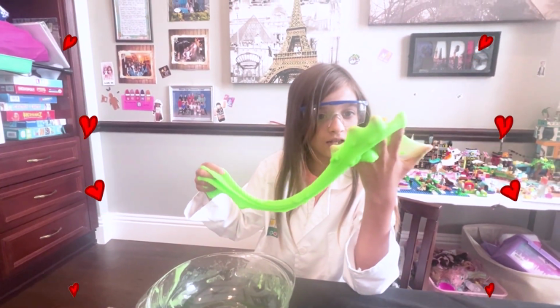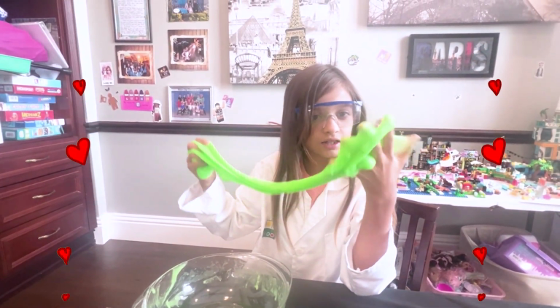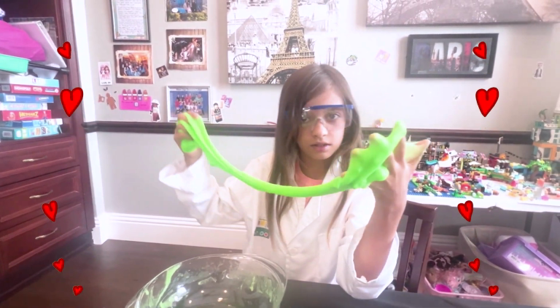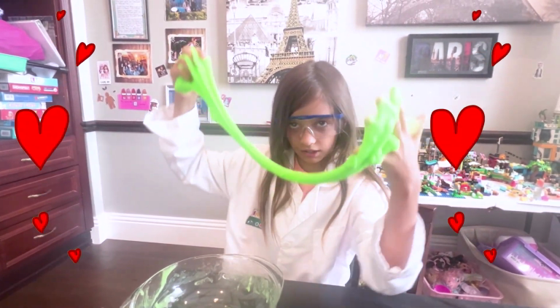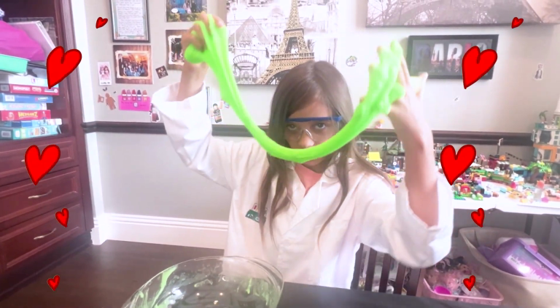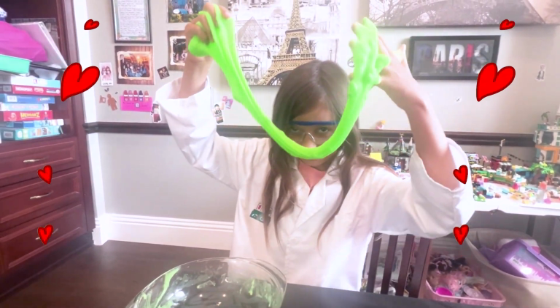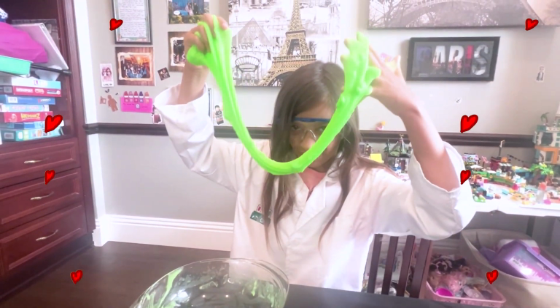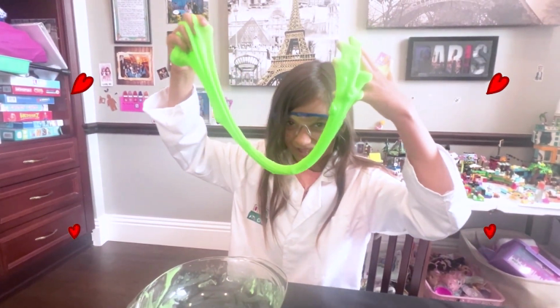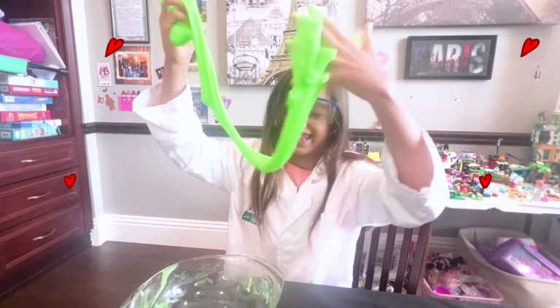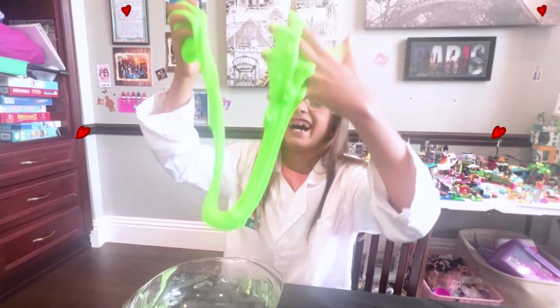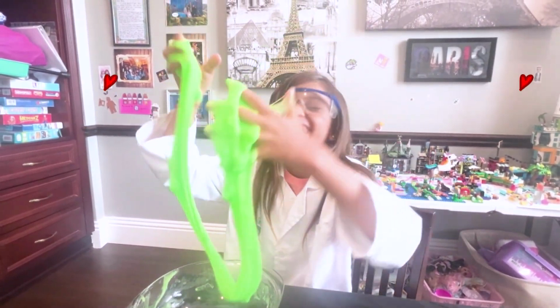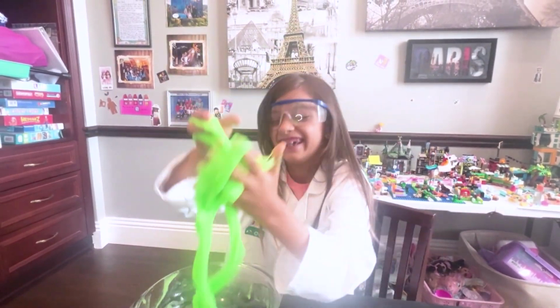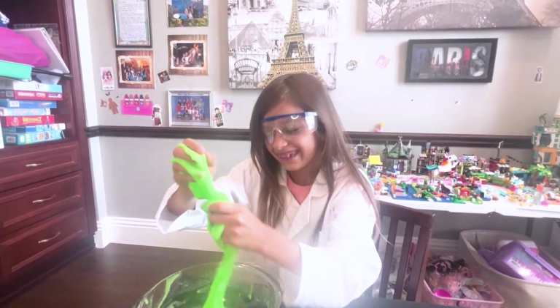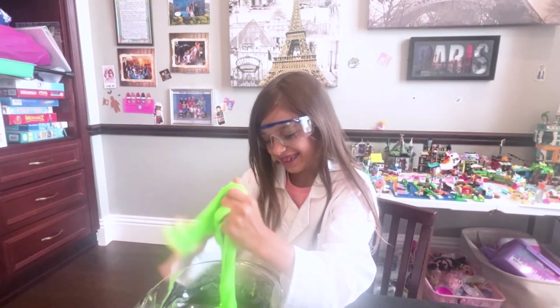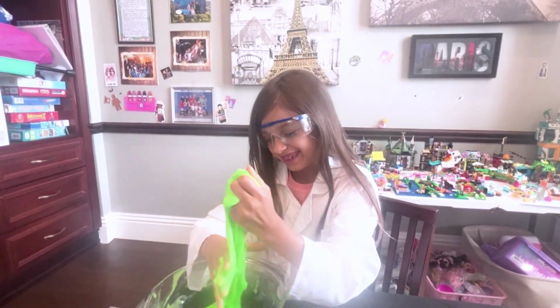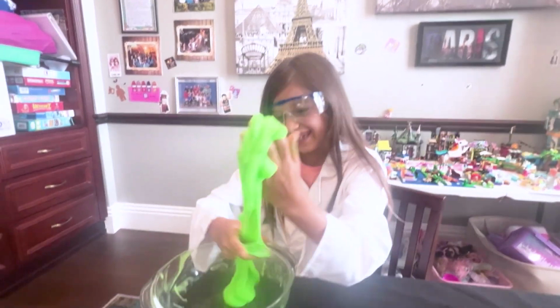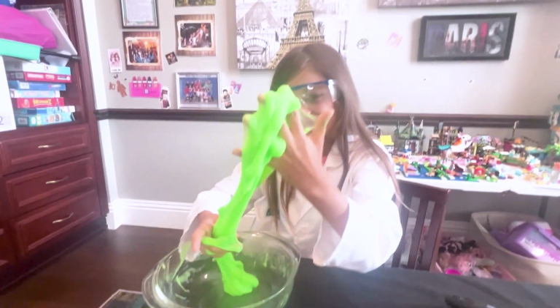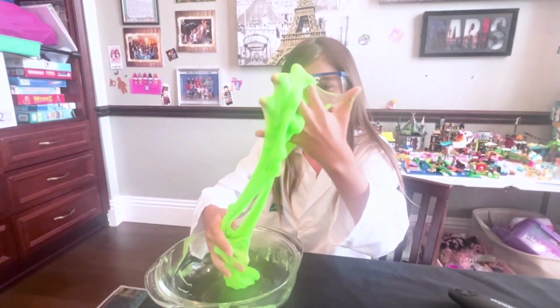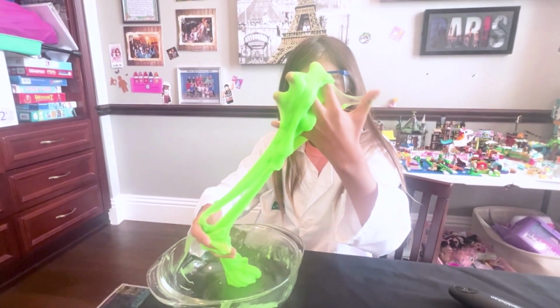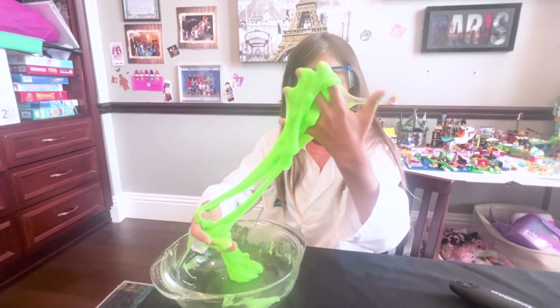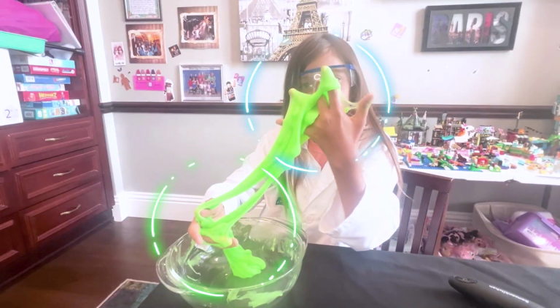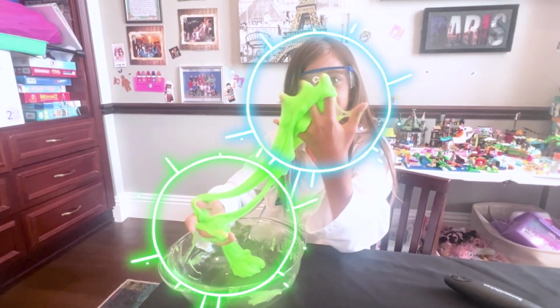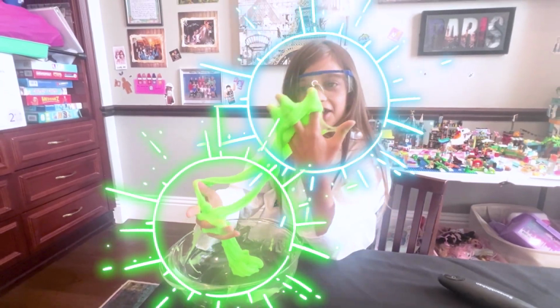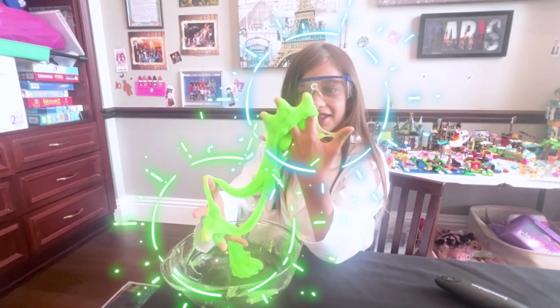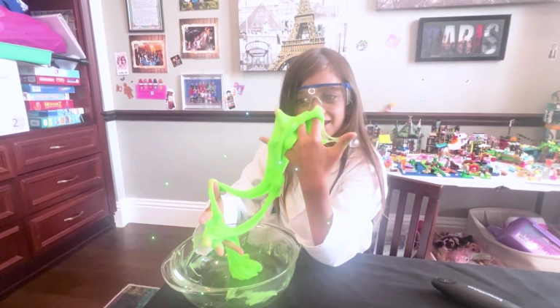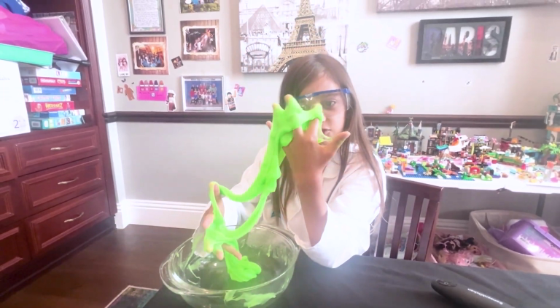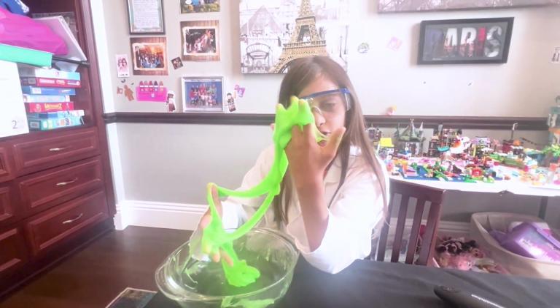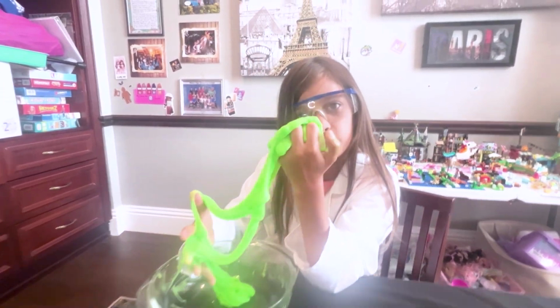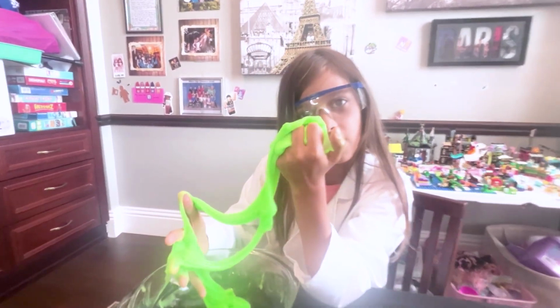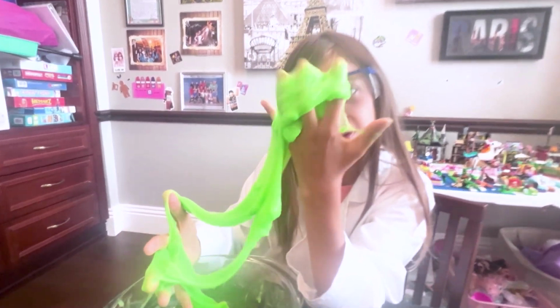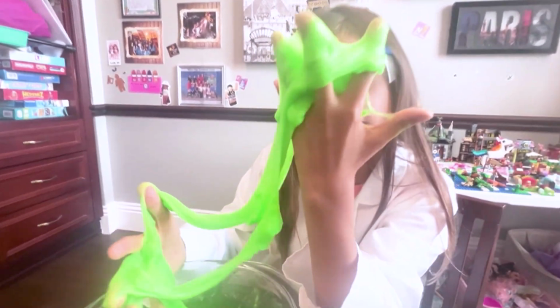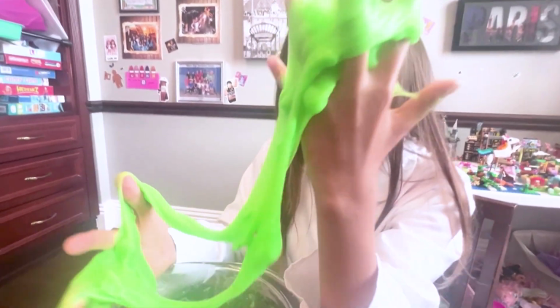Slug monster, stop. Guys, look at this frog-webbed hand.